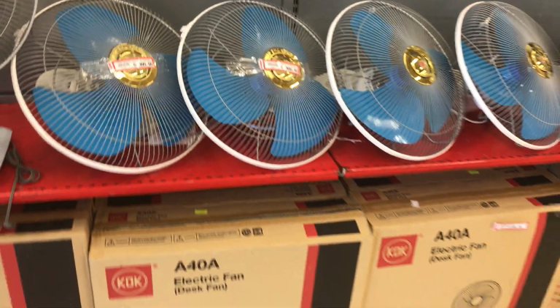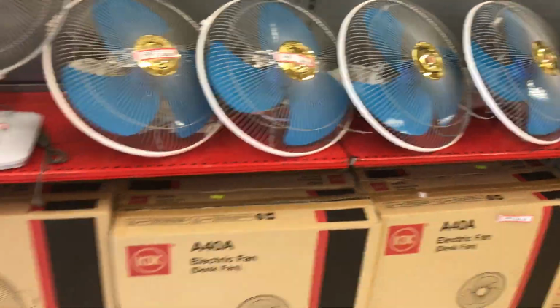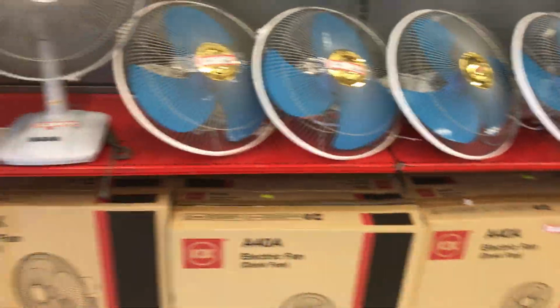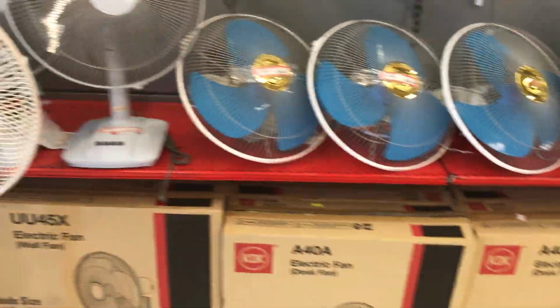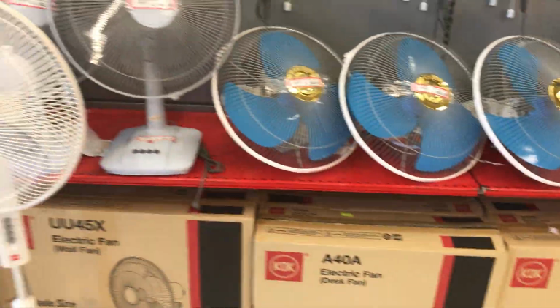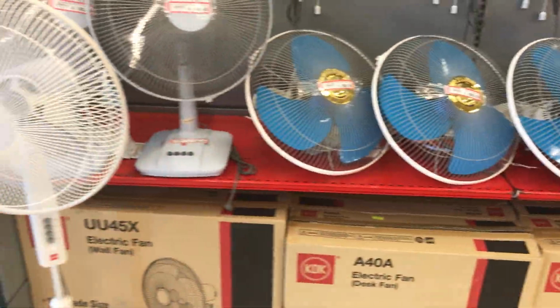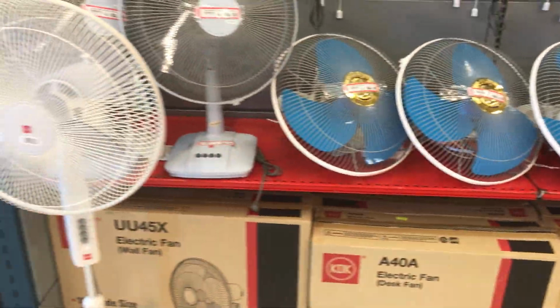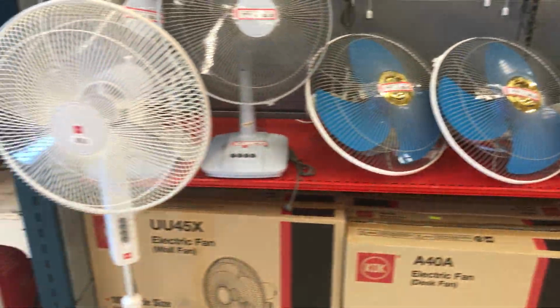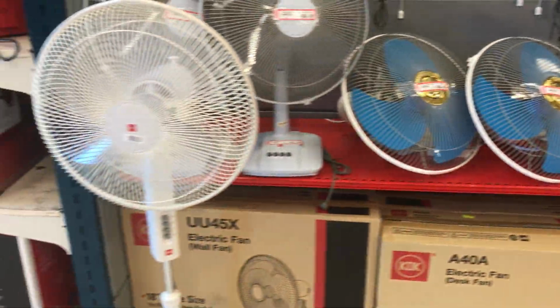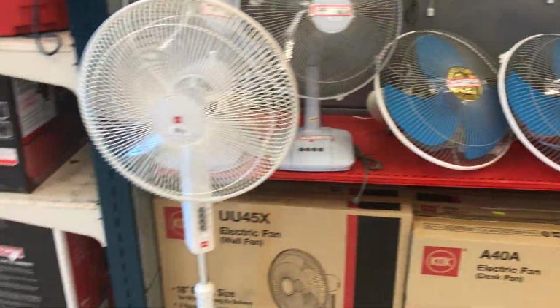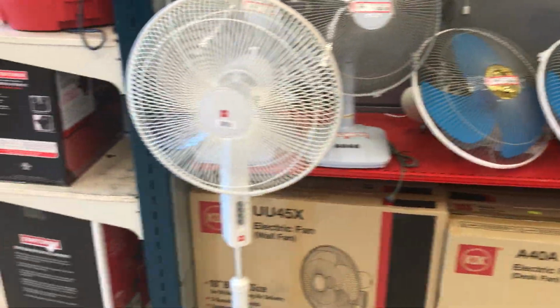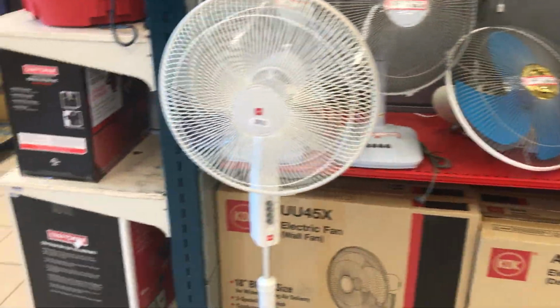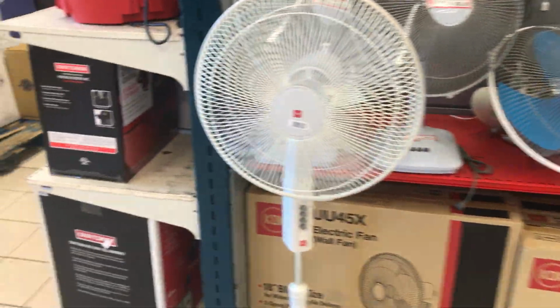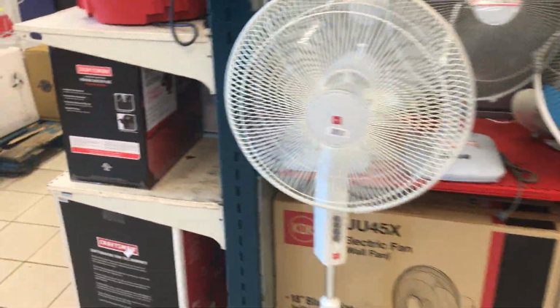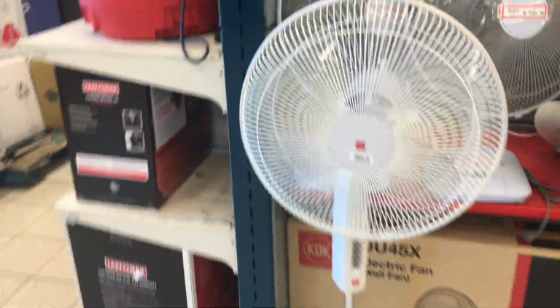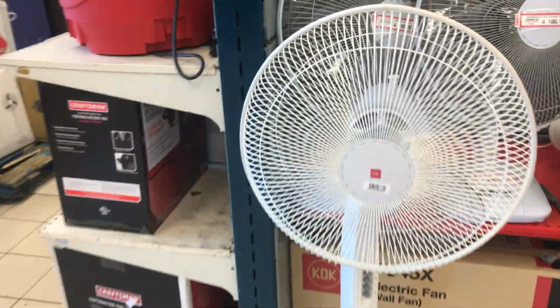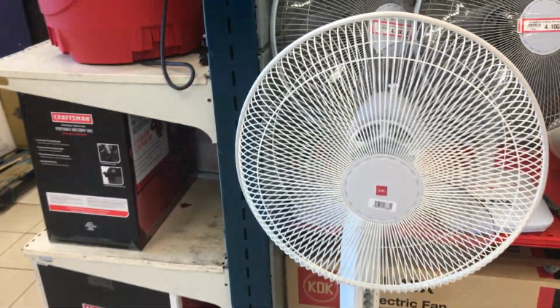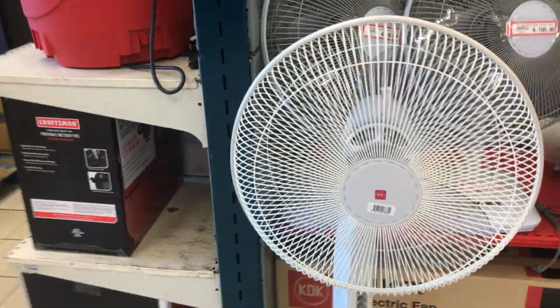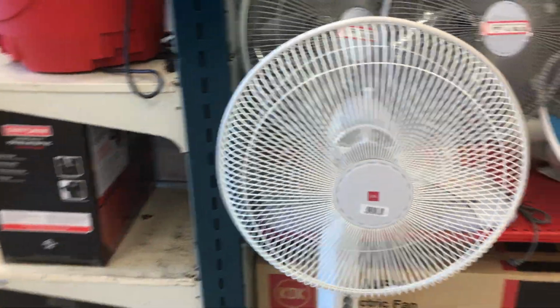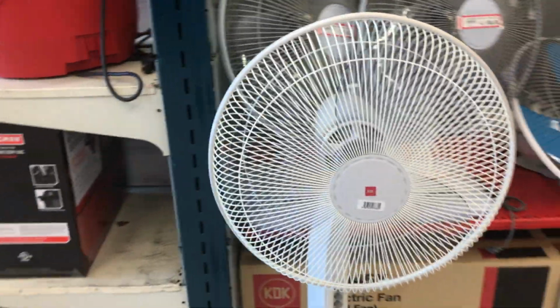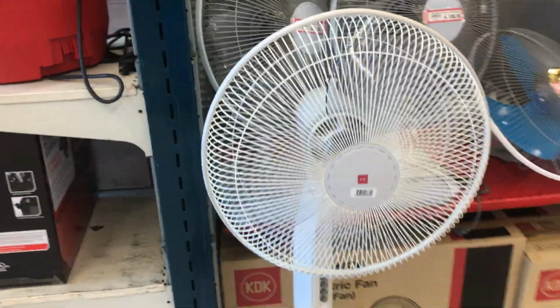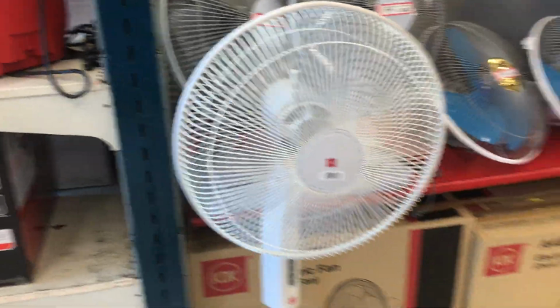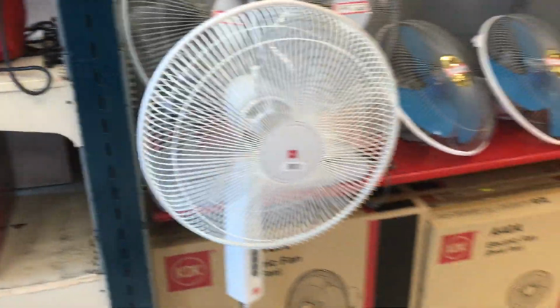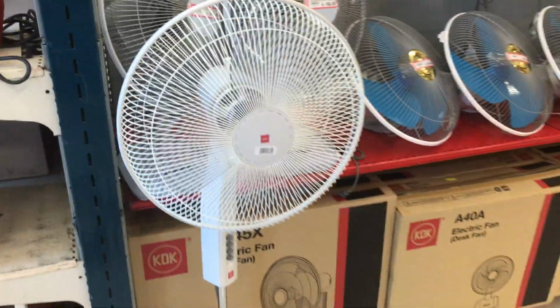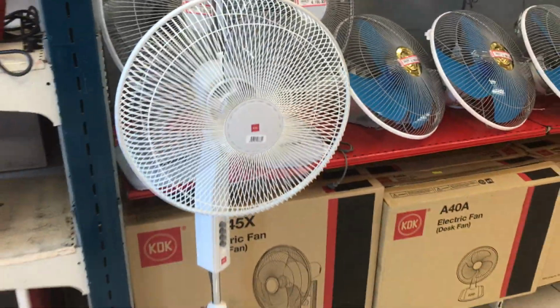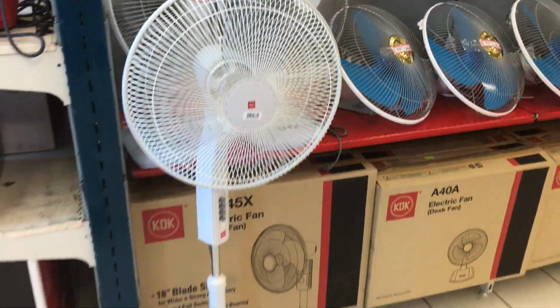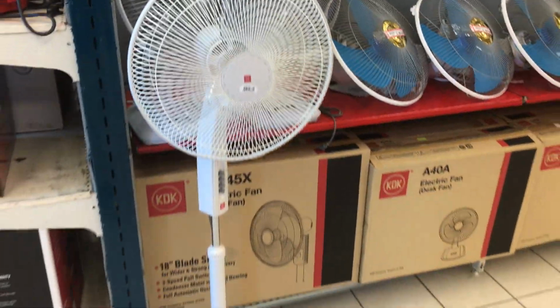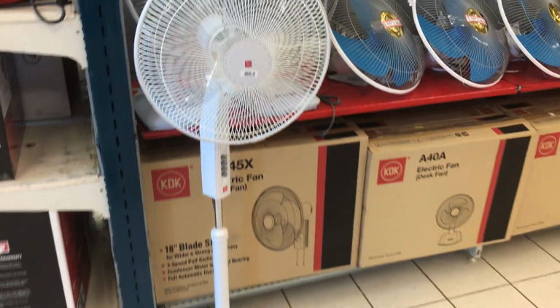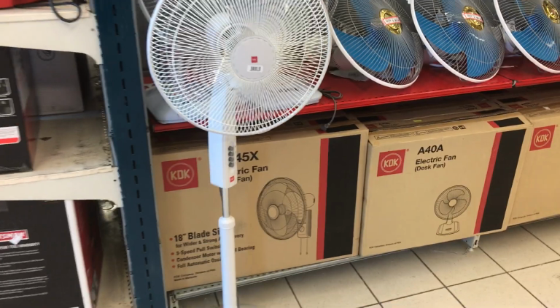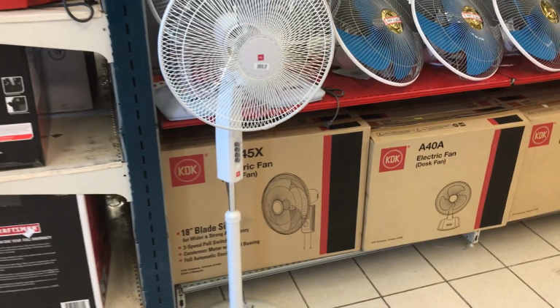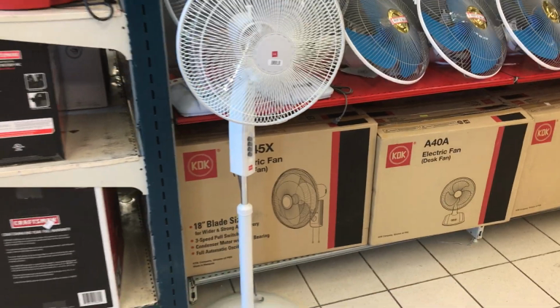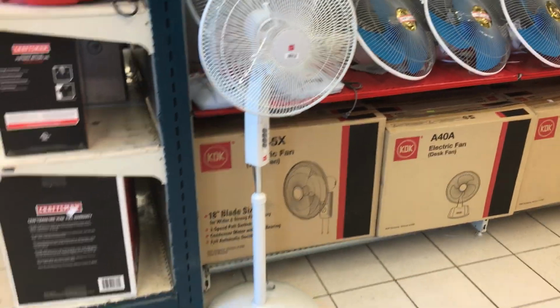Most of the blue ones that I see have the timer on it. If I can find one that doesn't have the timer, I'll probably be getting that one.